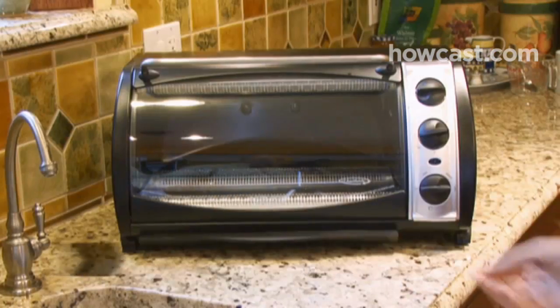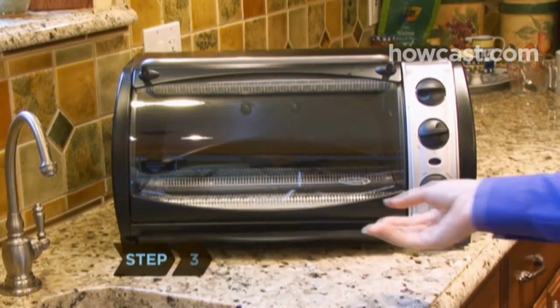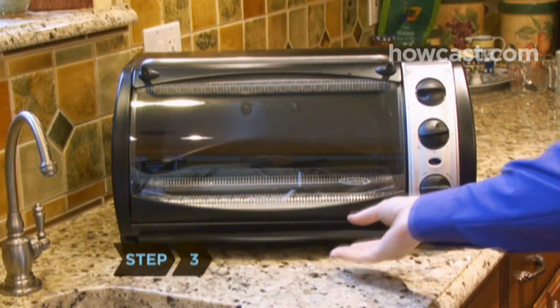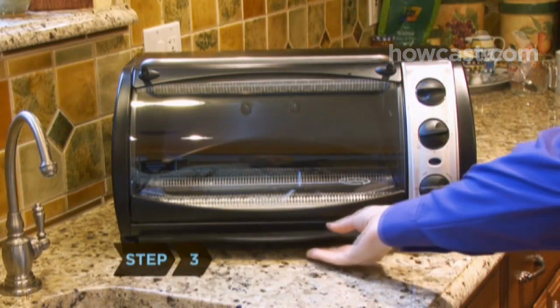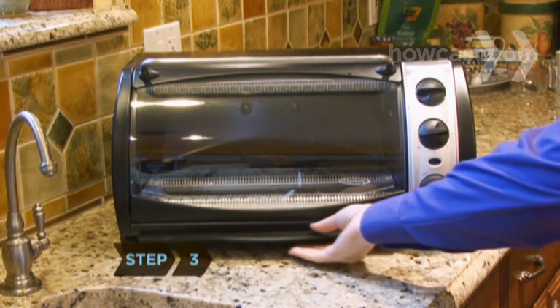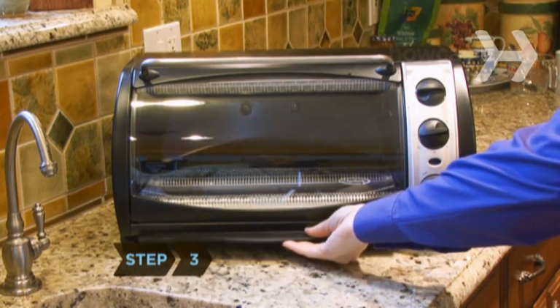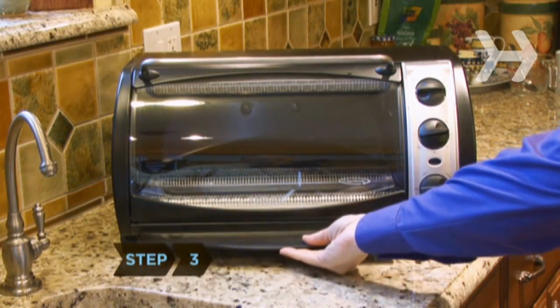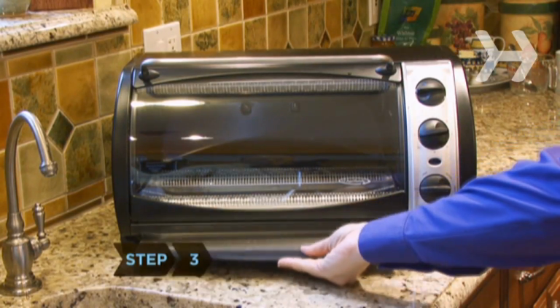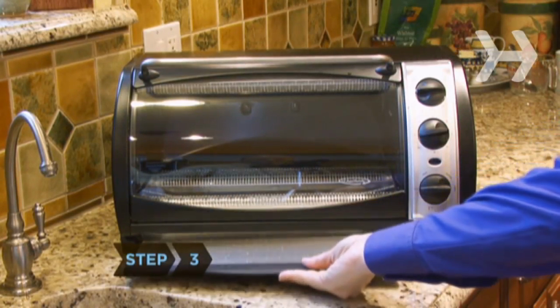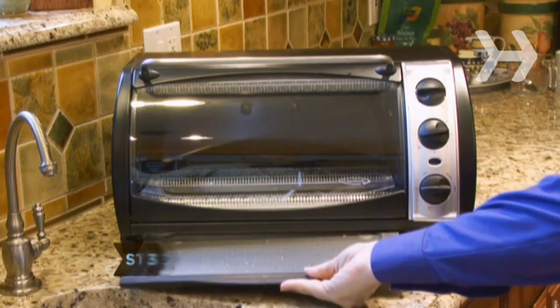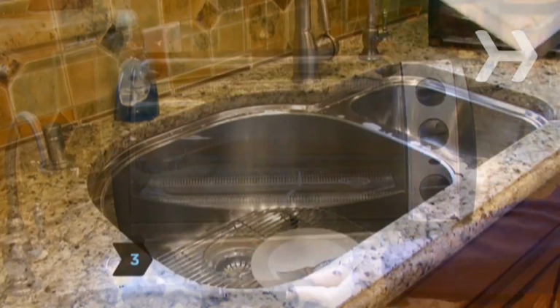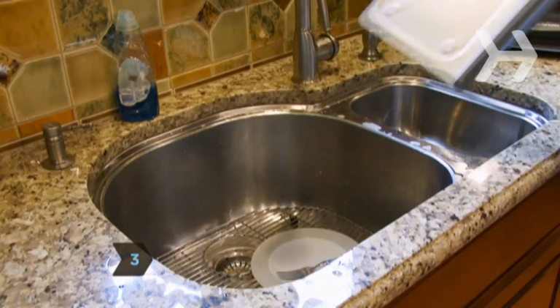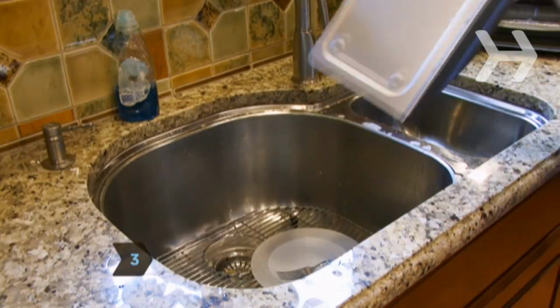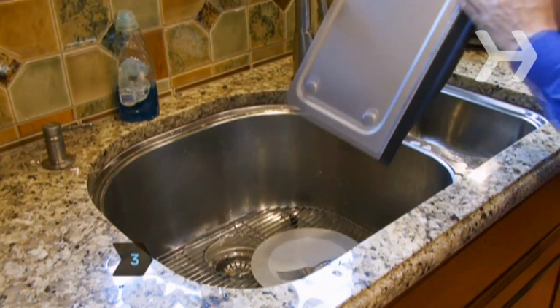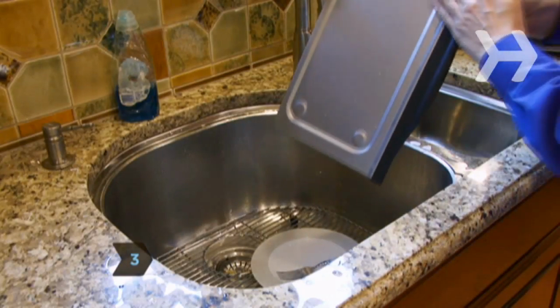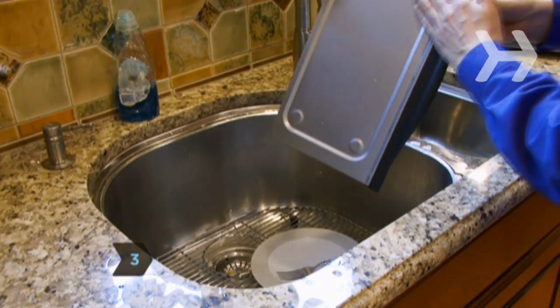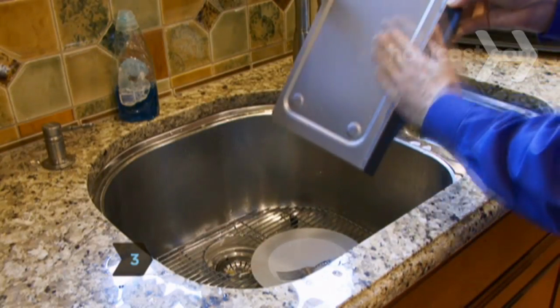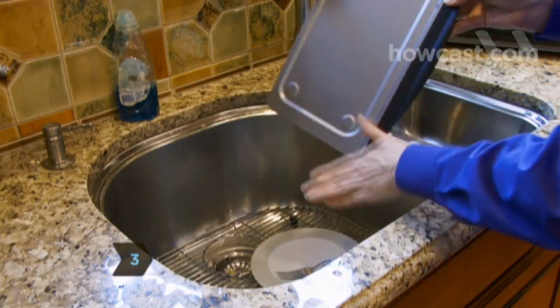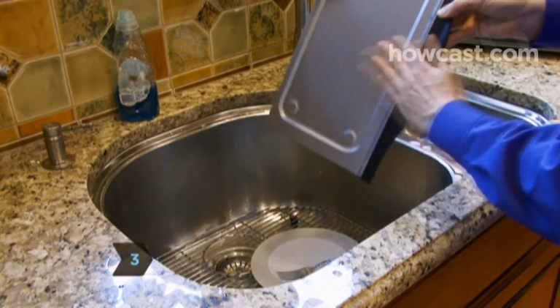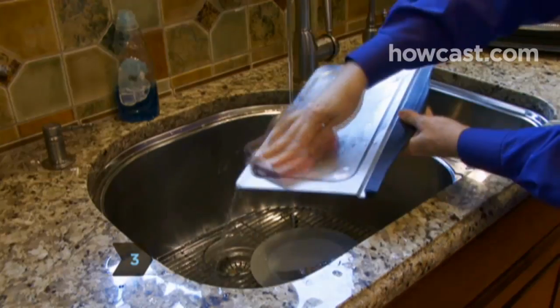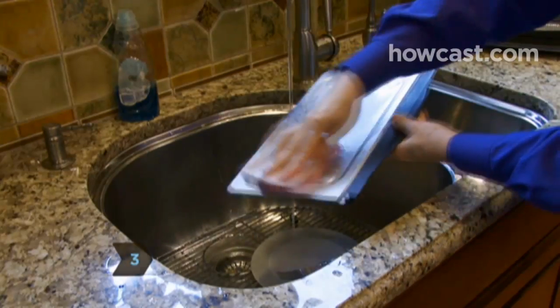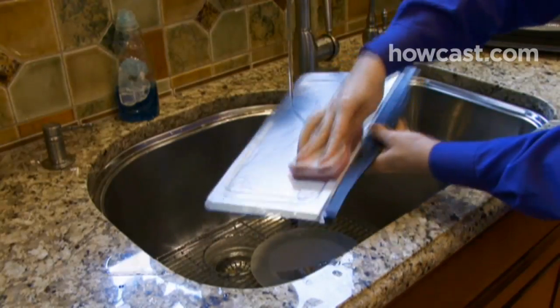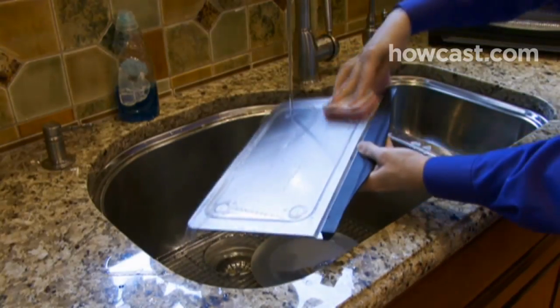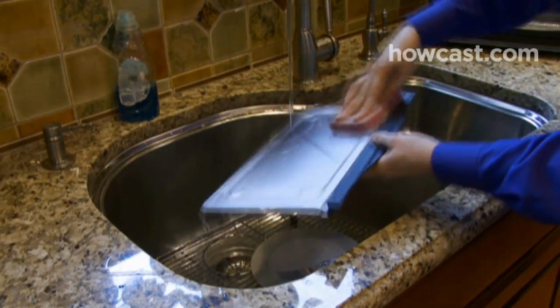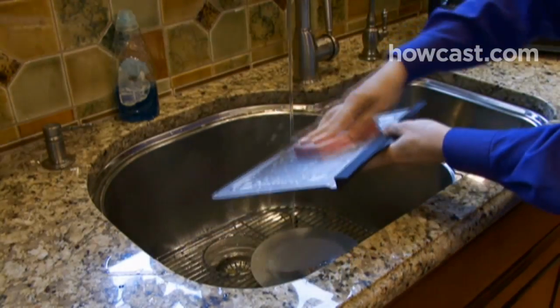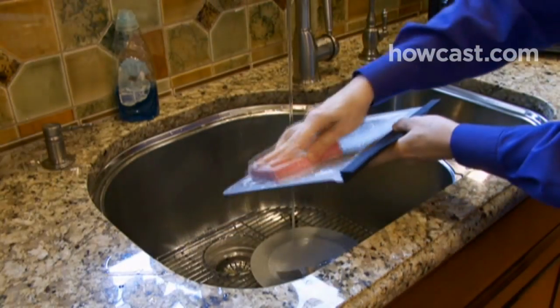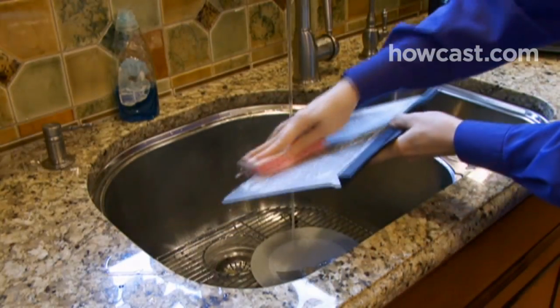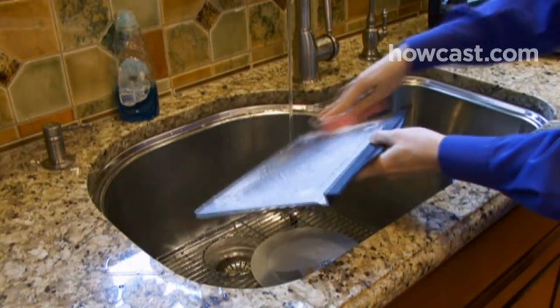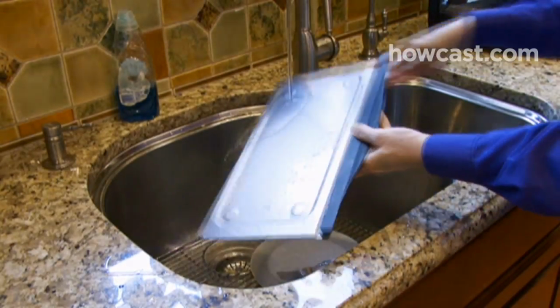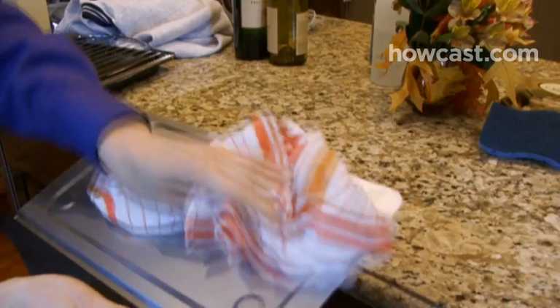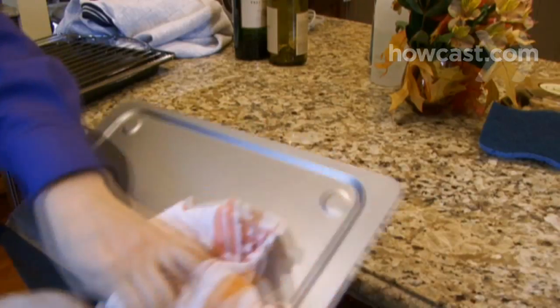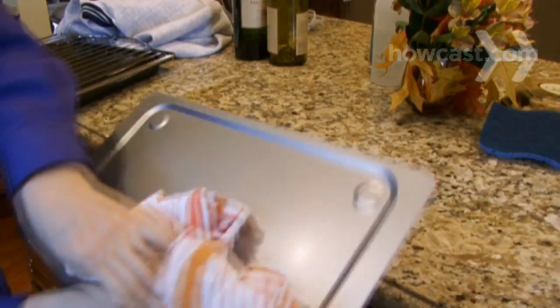Step 3. Remove the crumb tray, dumping the crumbs into the sink. Clean the tray with the soapy sponge, rinse it, and dry.